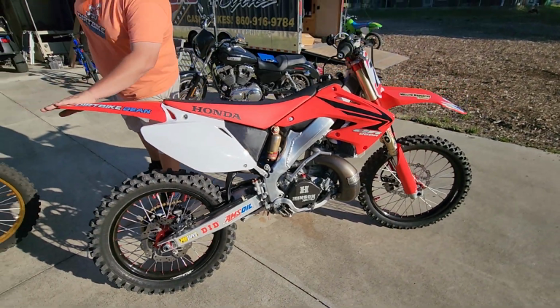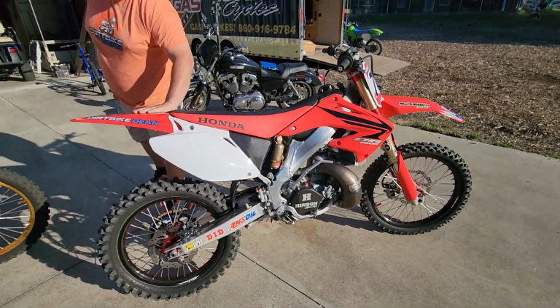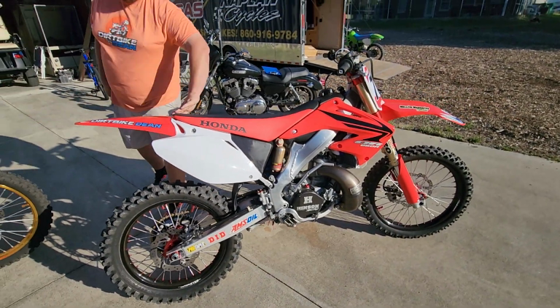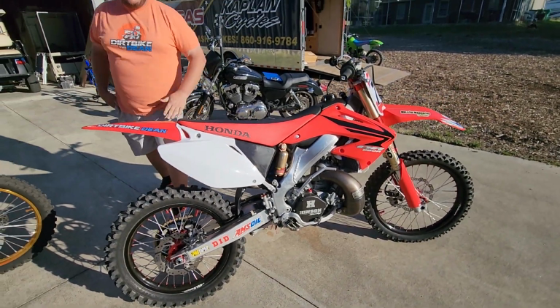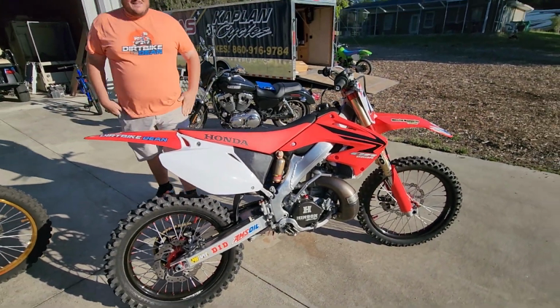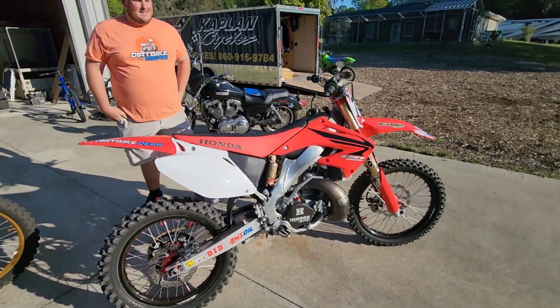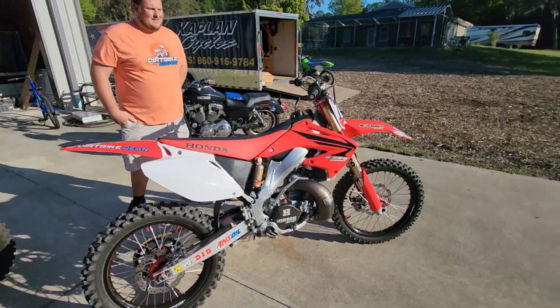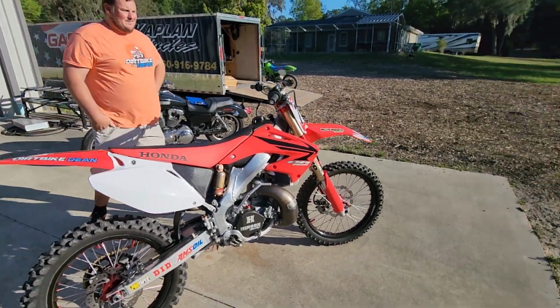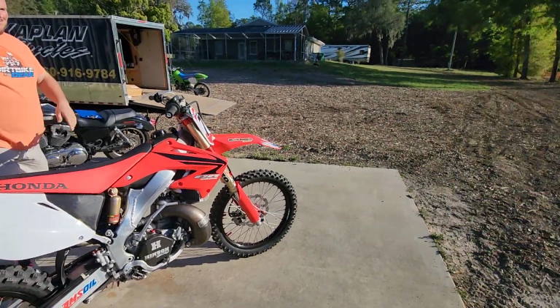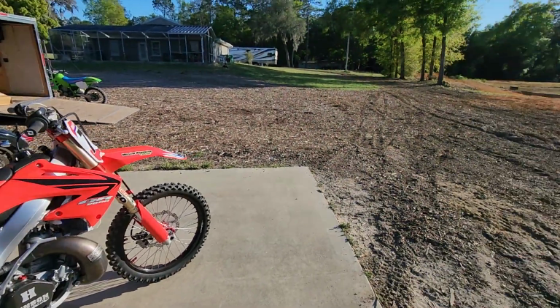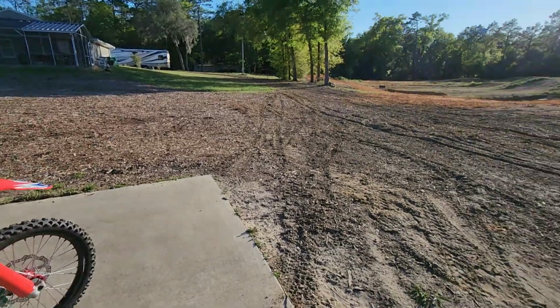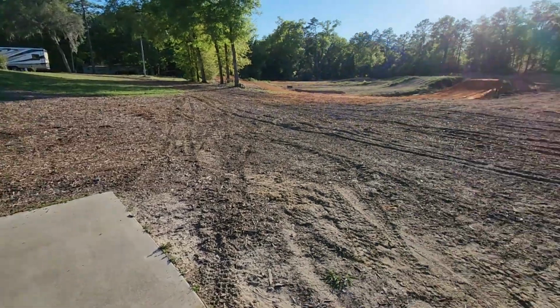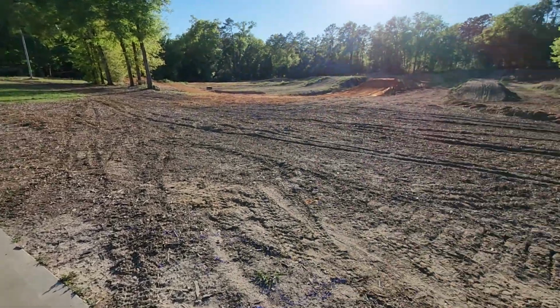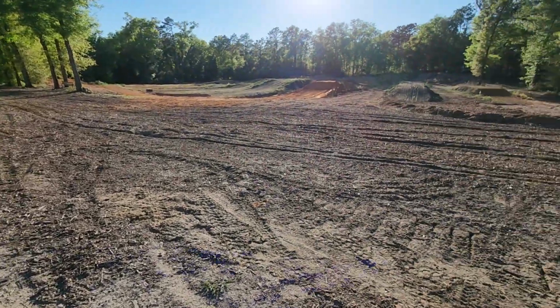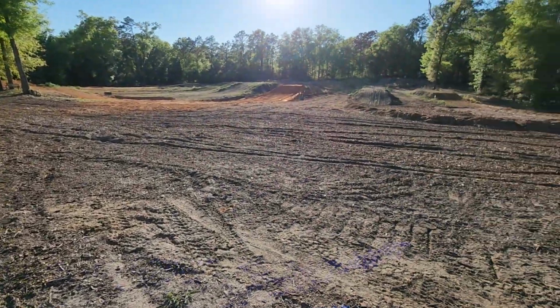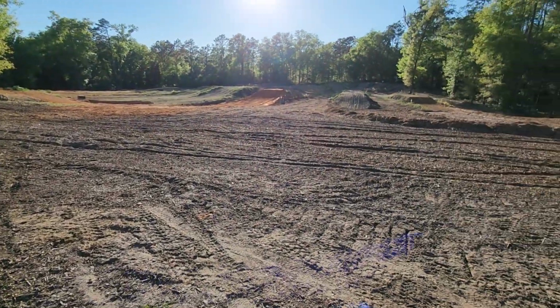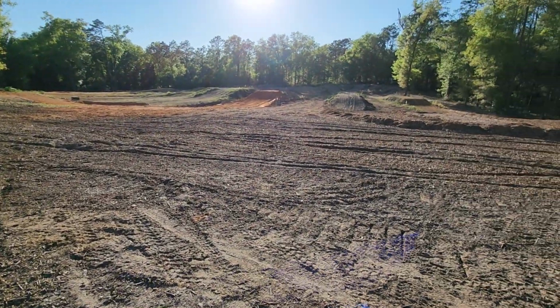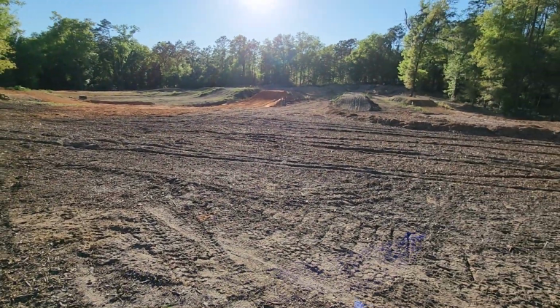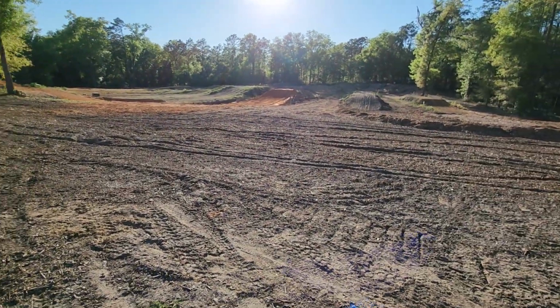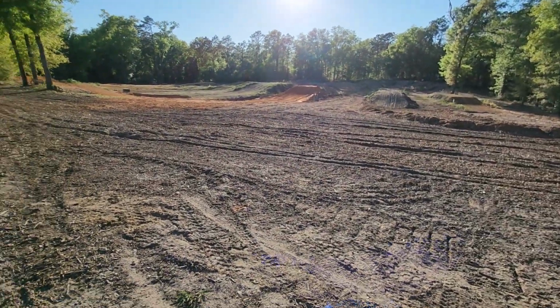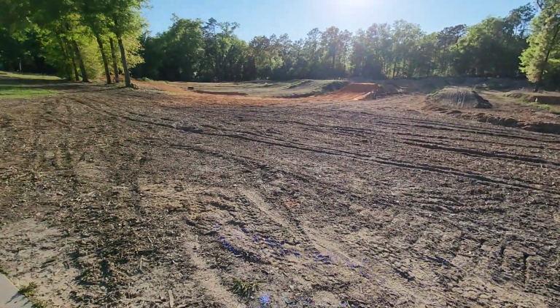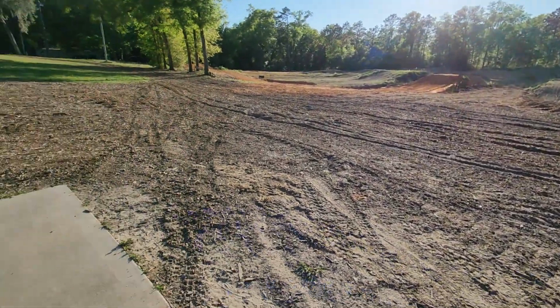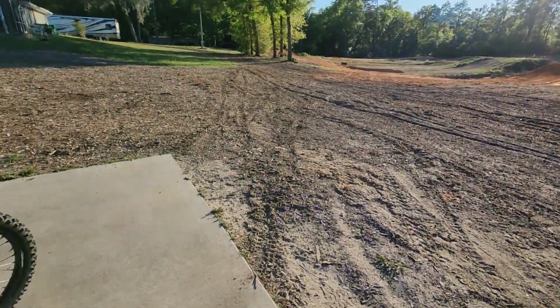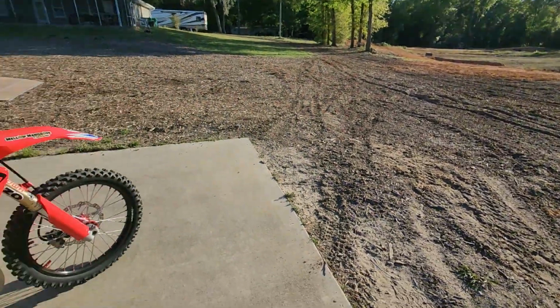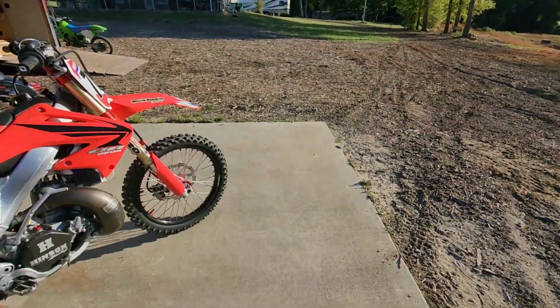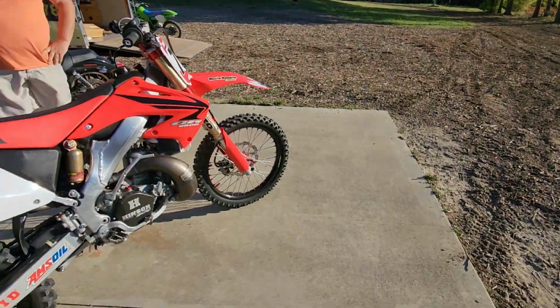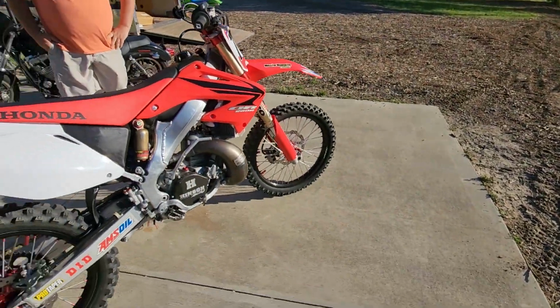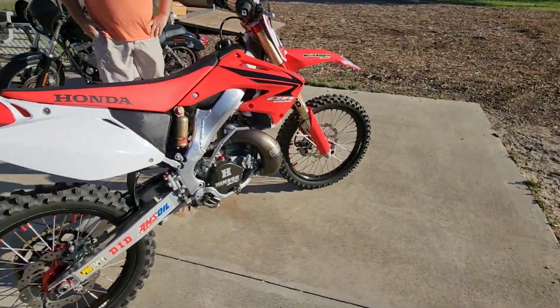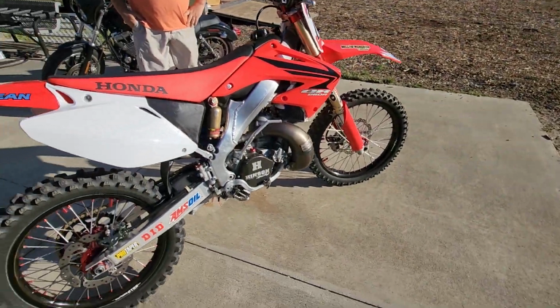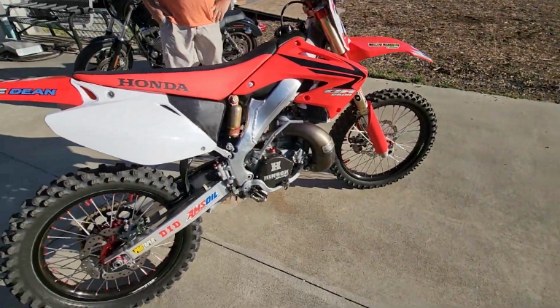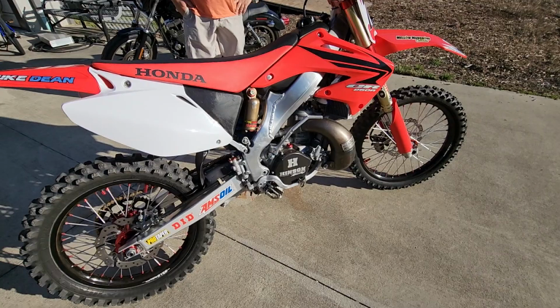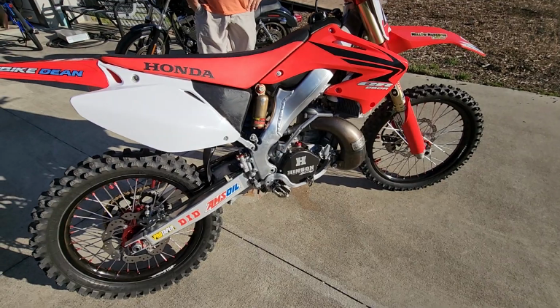We're at Mark Scalzi's house down in Florida. We've got this primo sand track out back and a shop full of killer bikes.